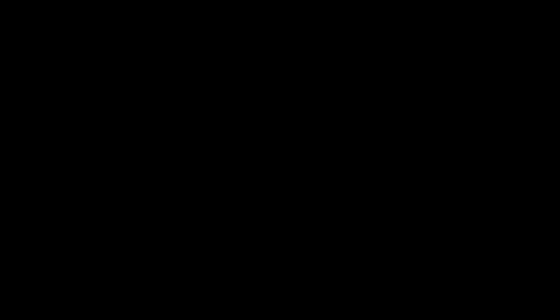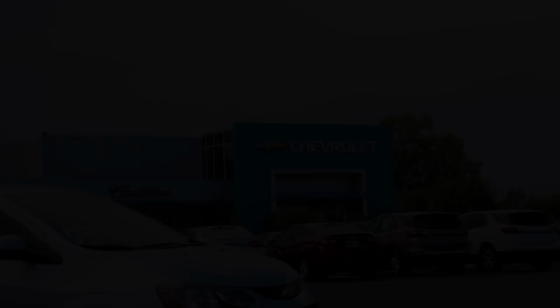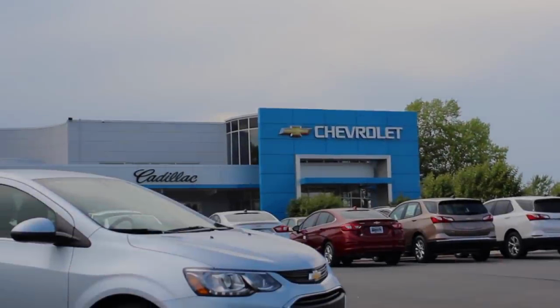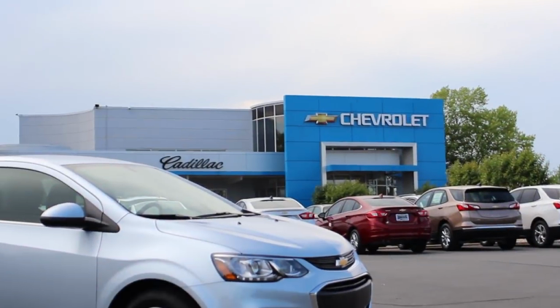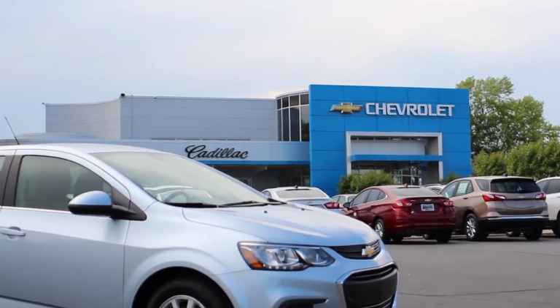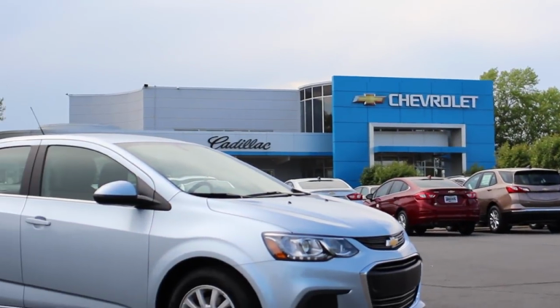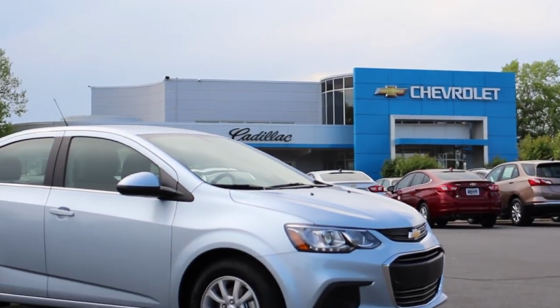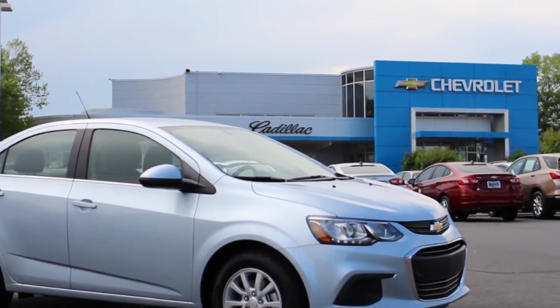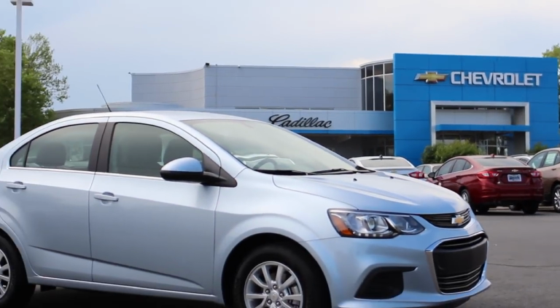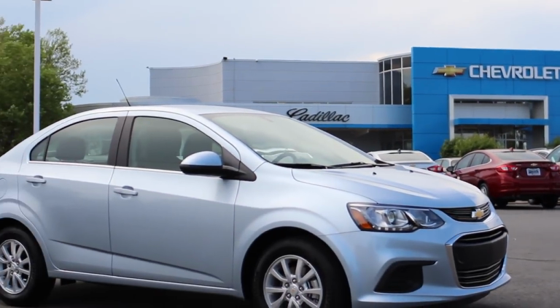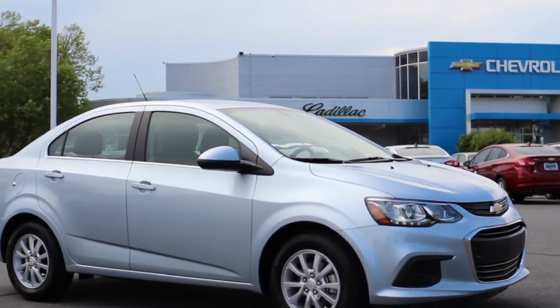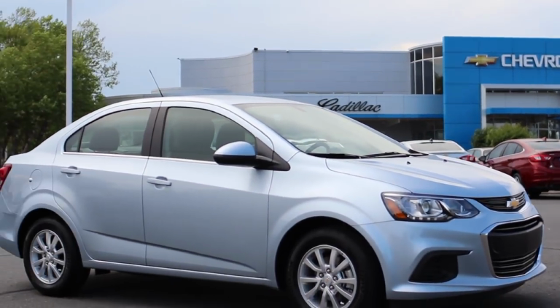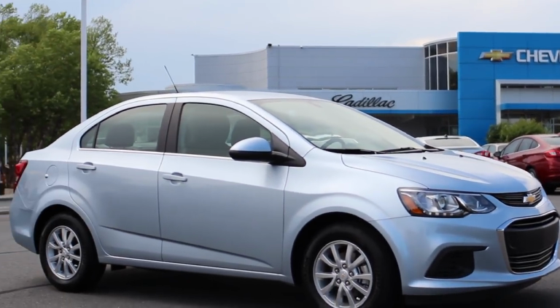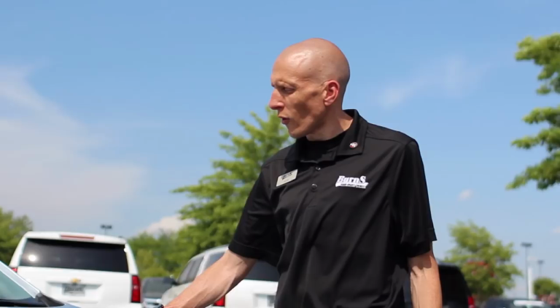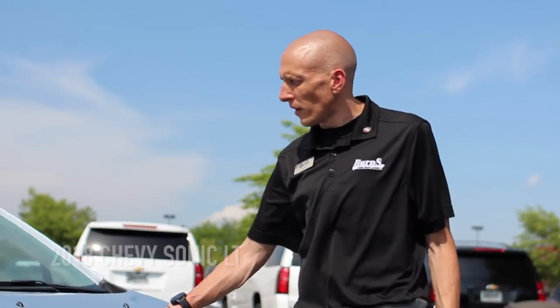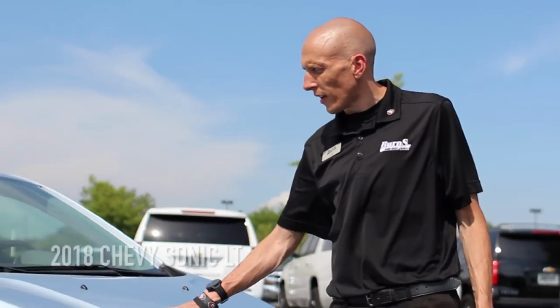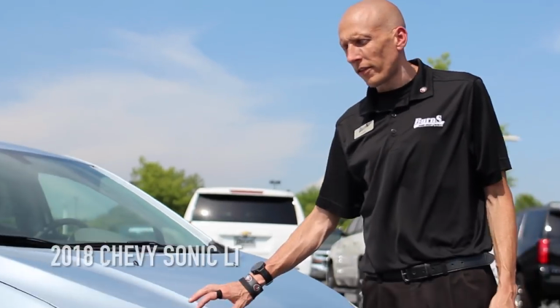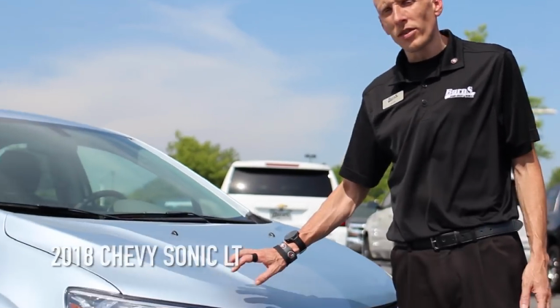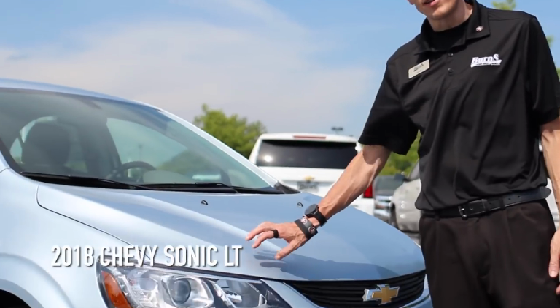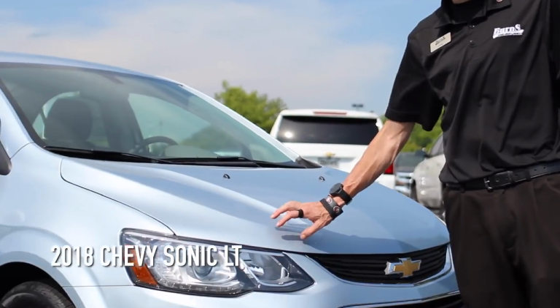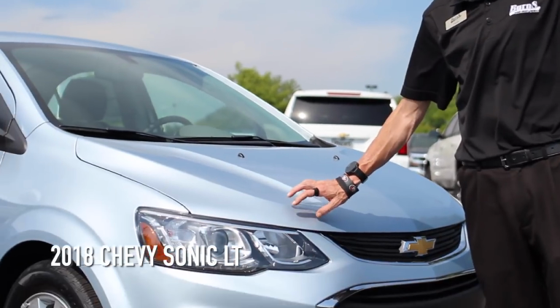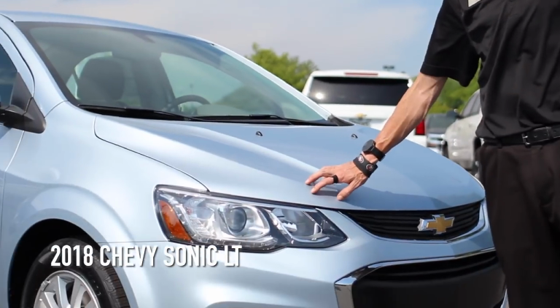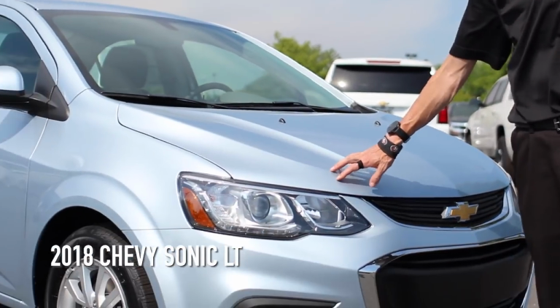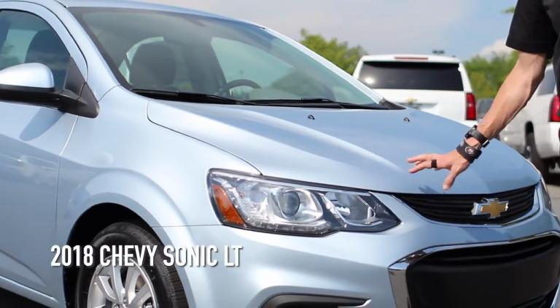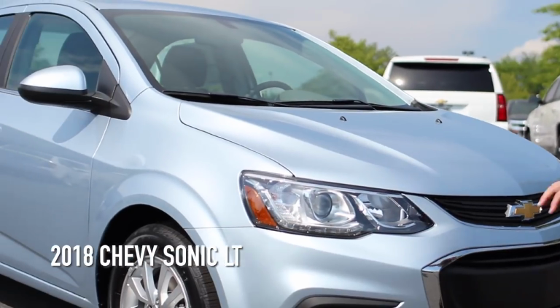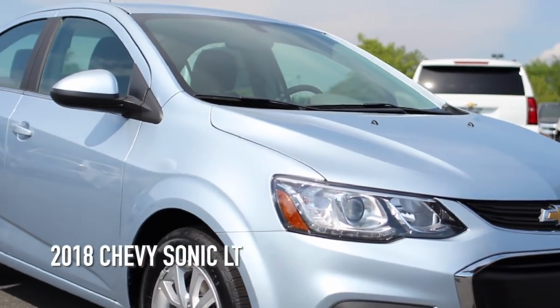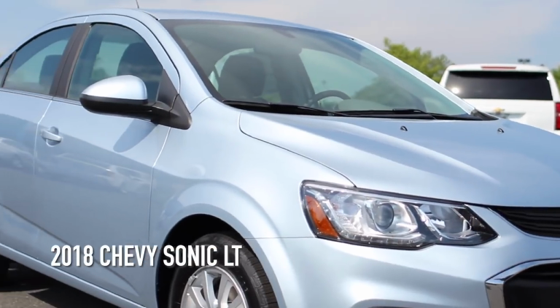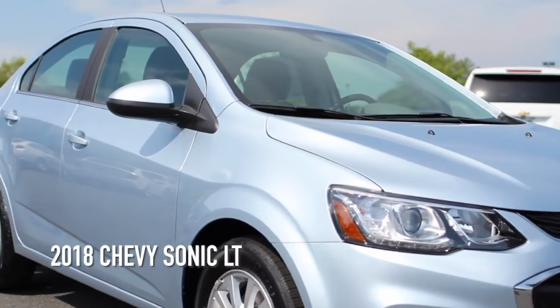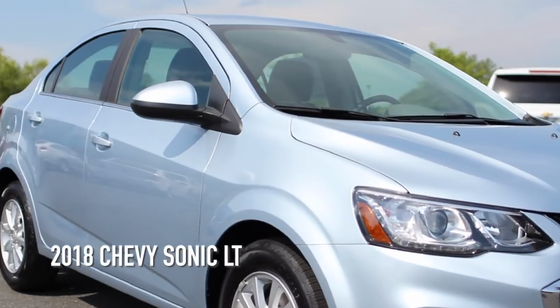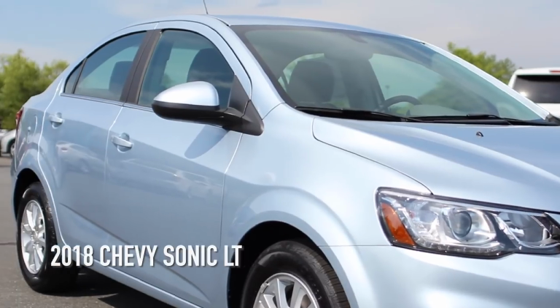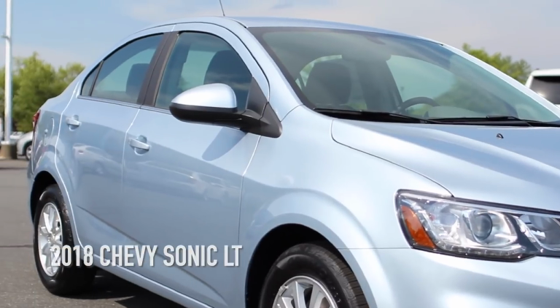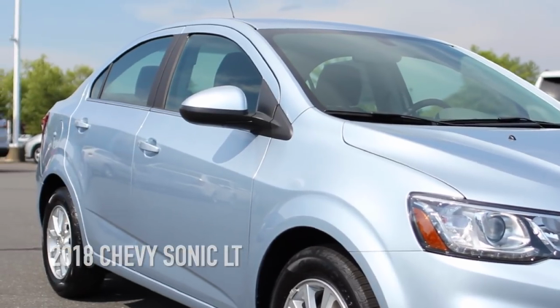Hey guys, thanks for joining in today. Today we're going to be looking at a 2018 Chevrolet Sonic LT.